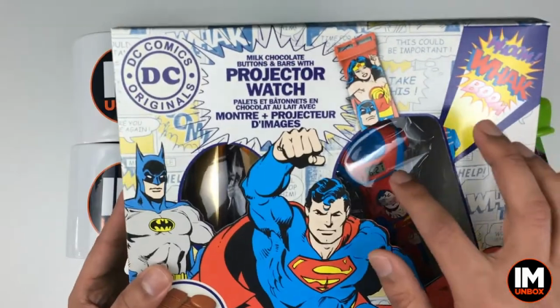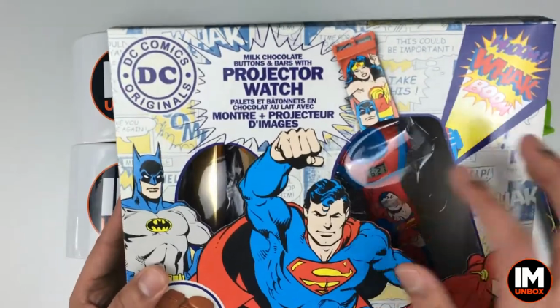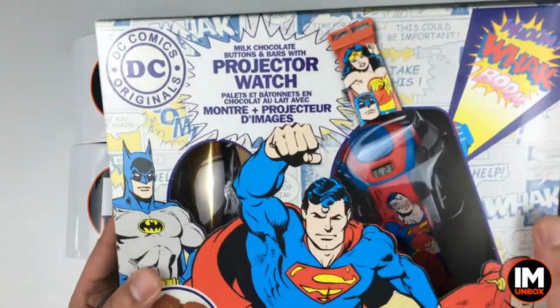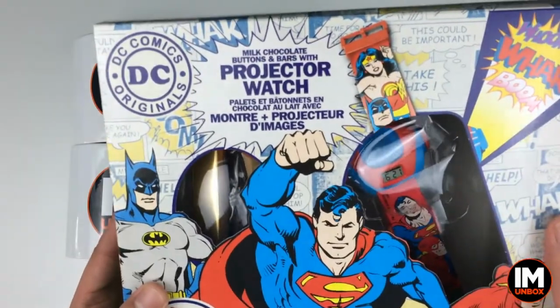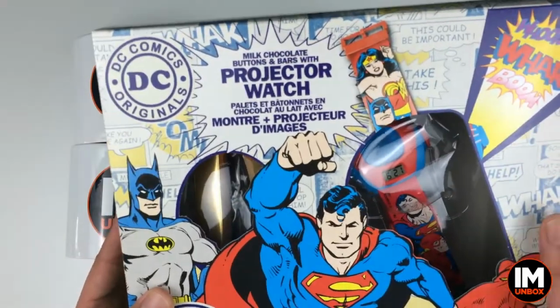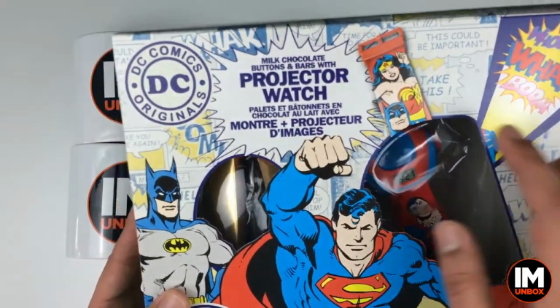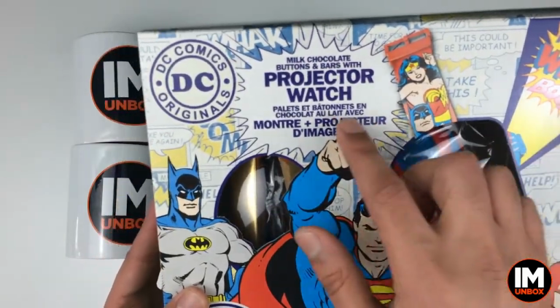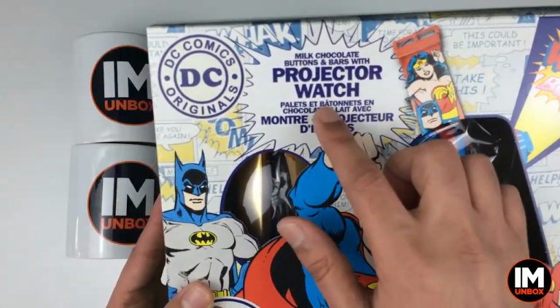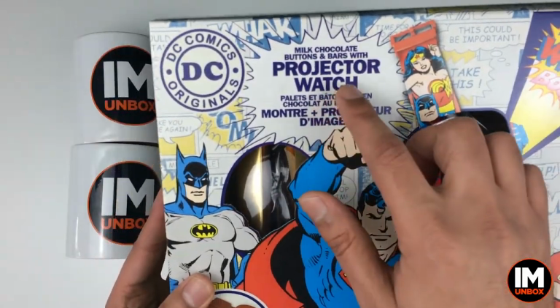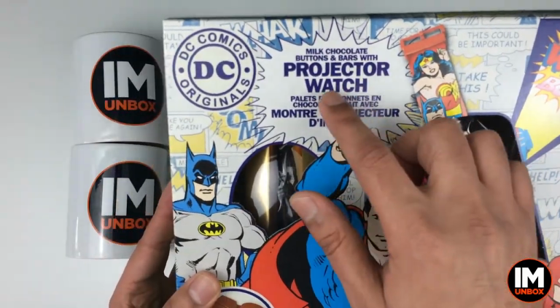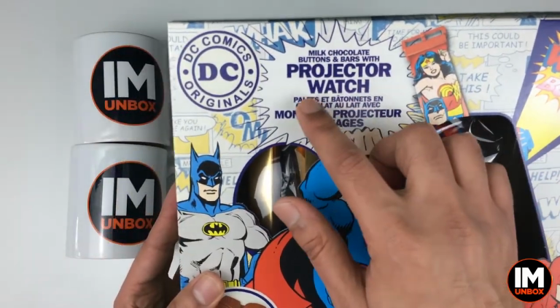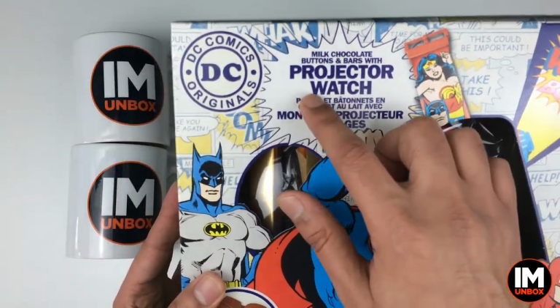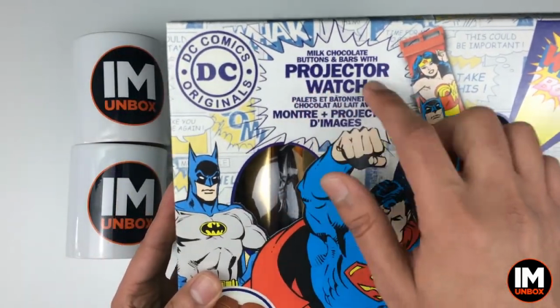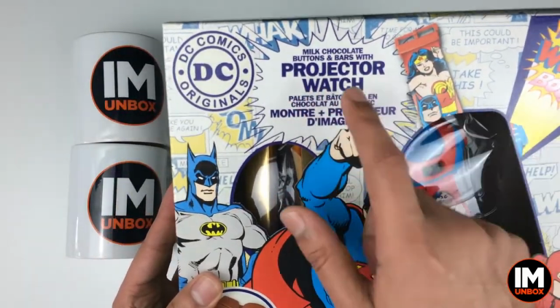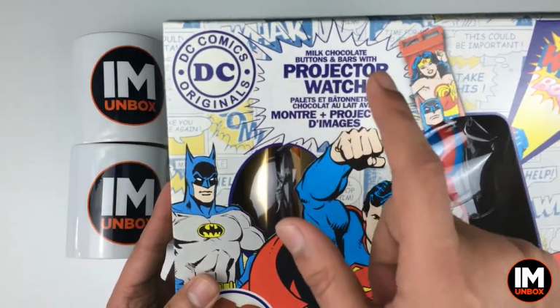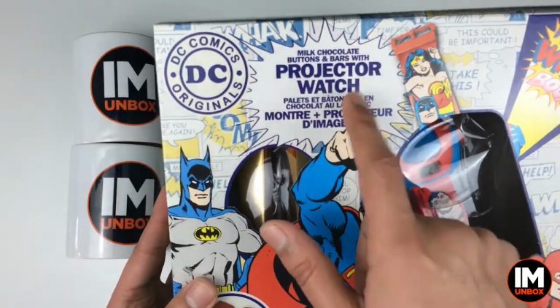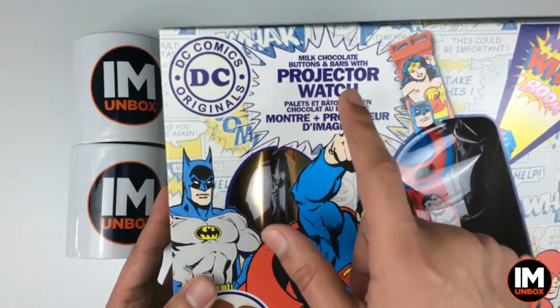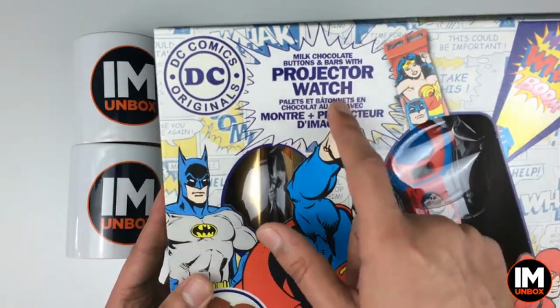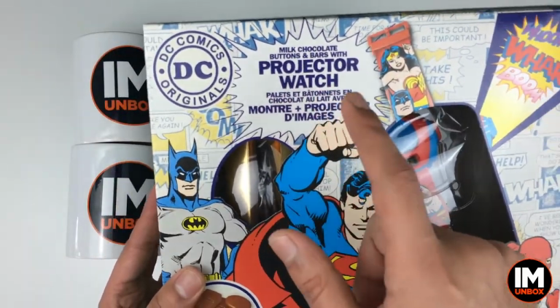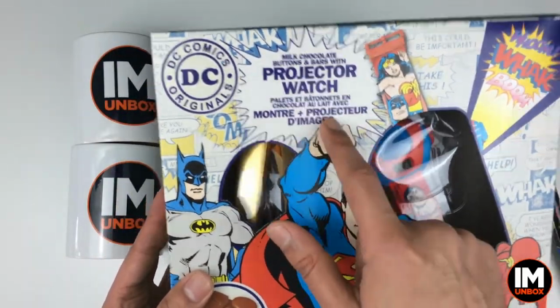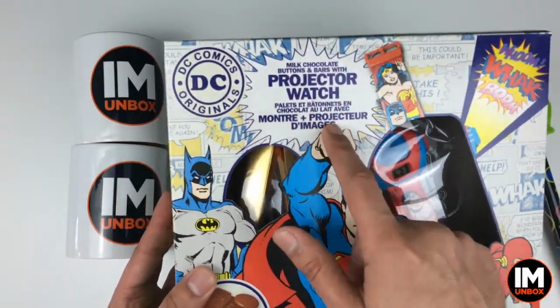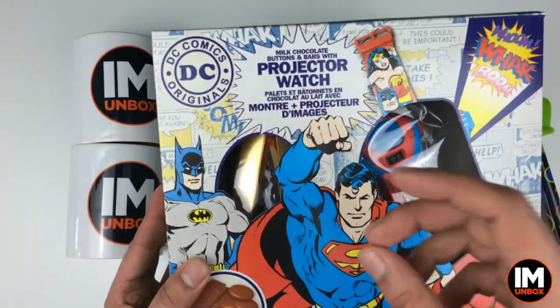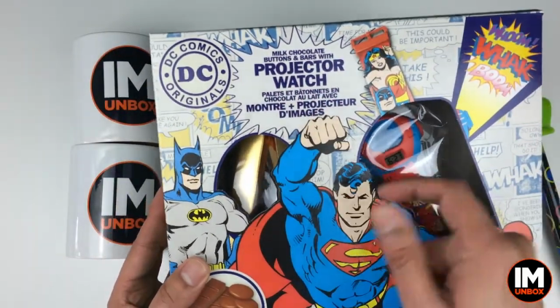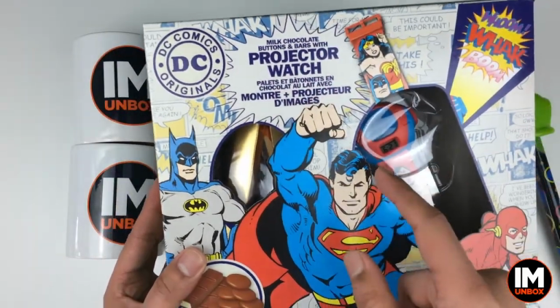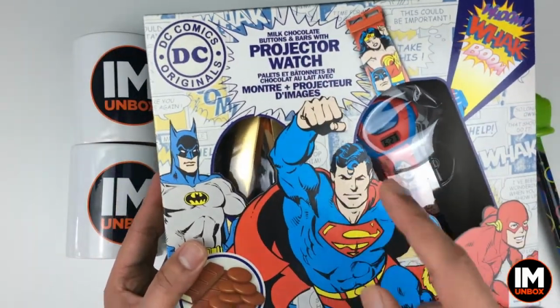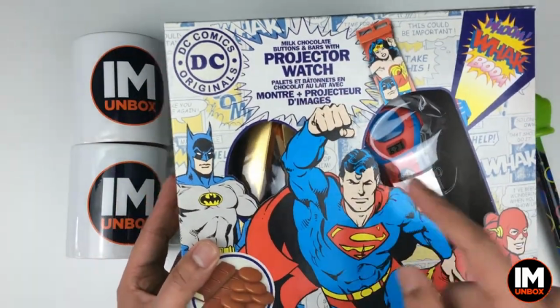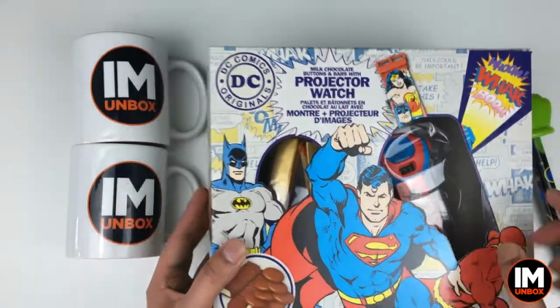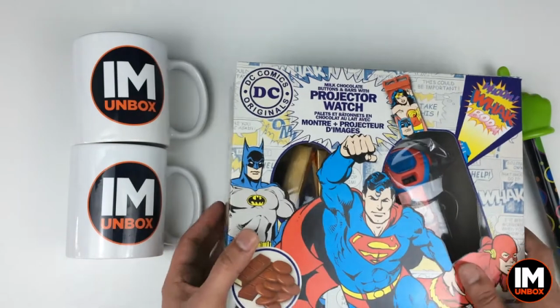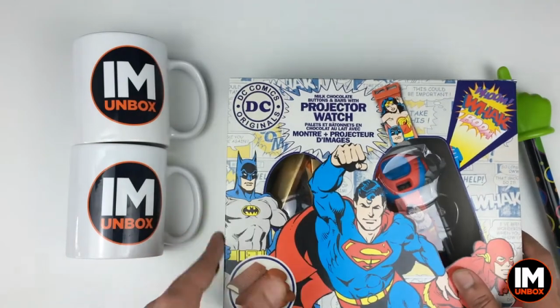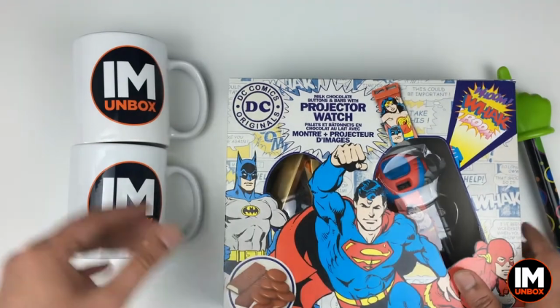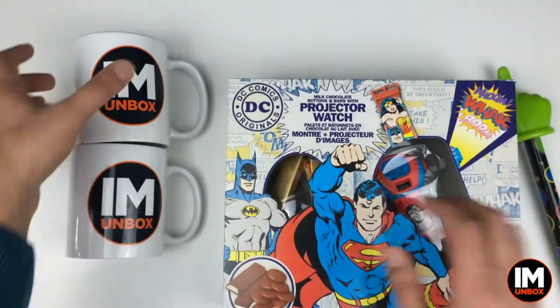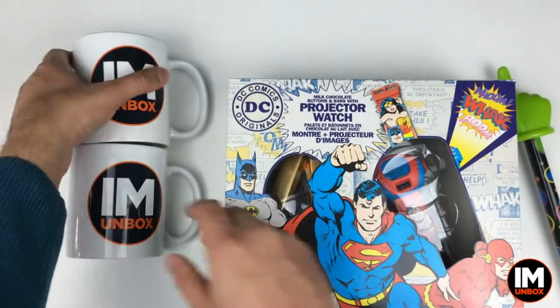Over here they've got PJ Masks - it's a projector watch. So yes, excellent stuff on that one.